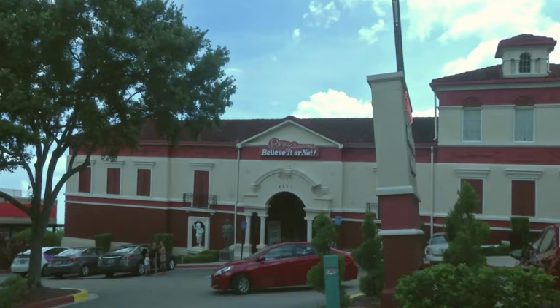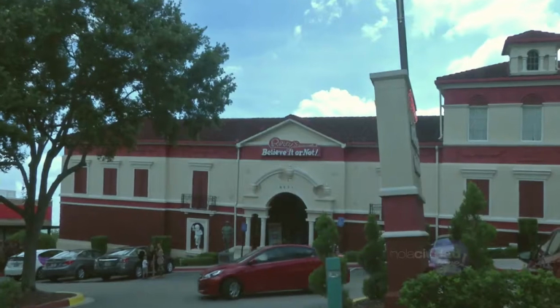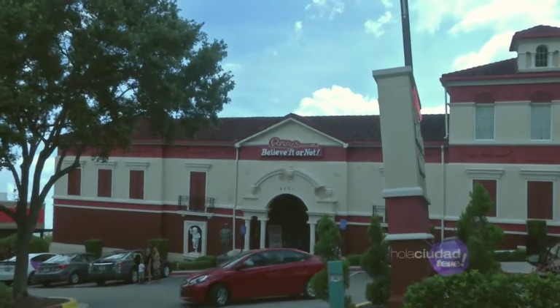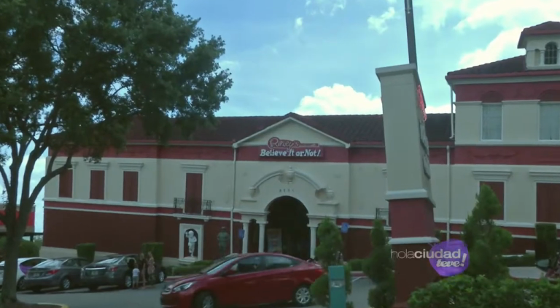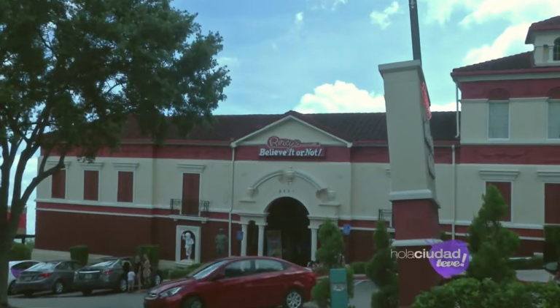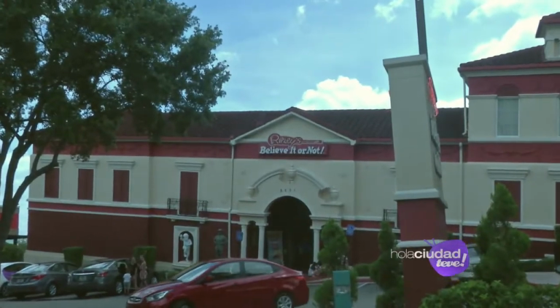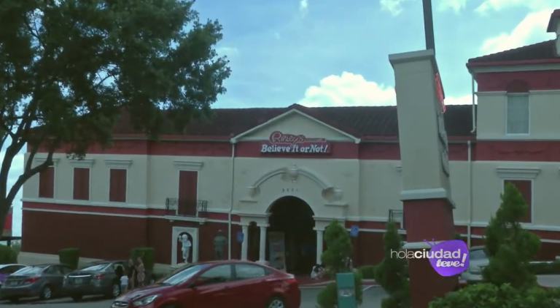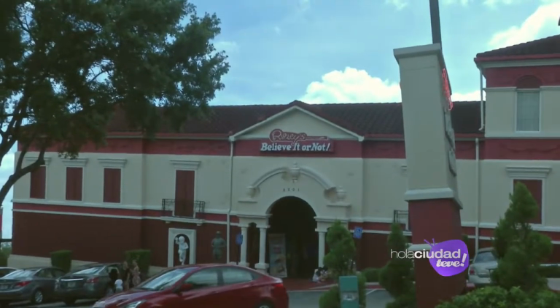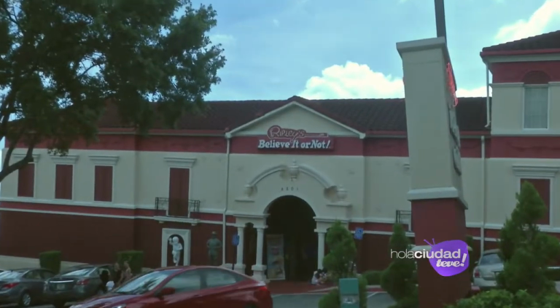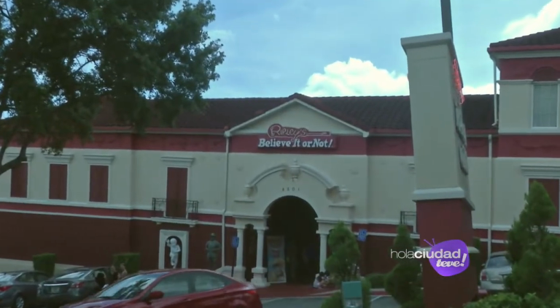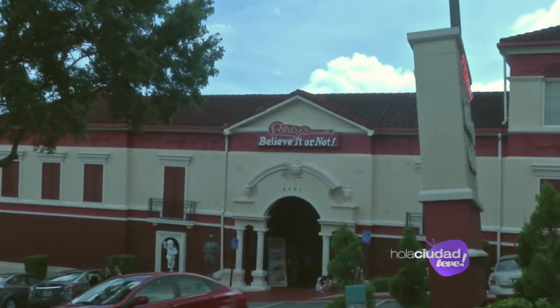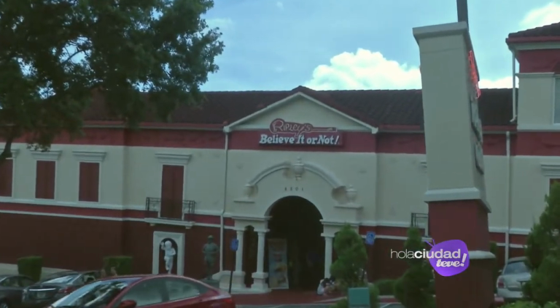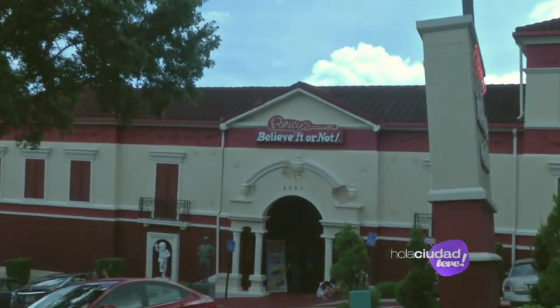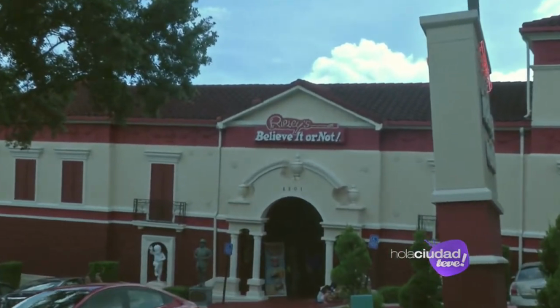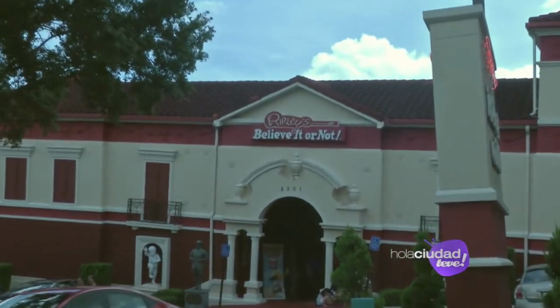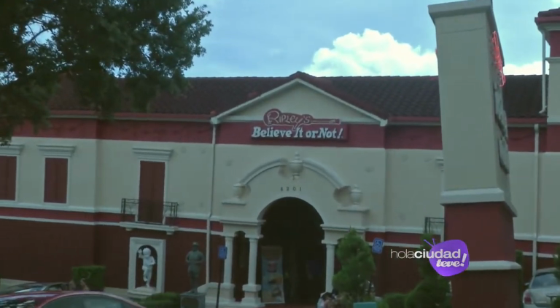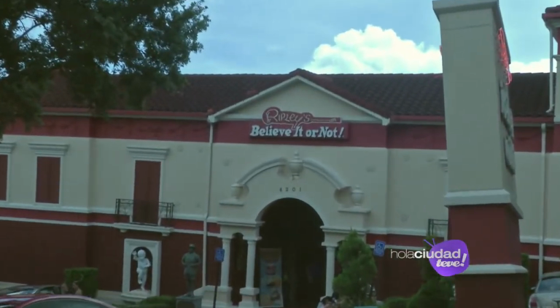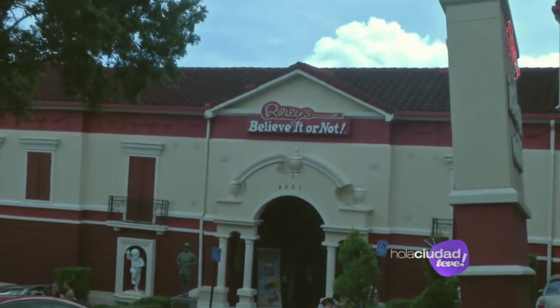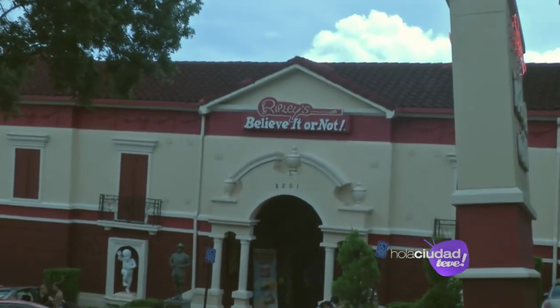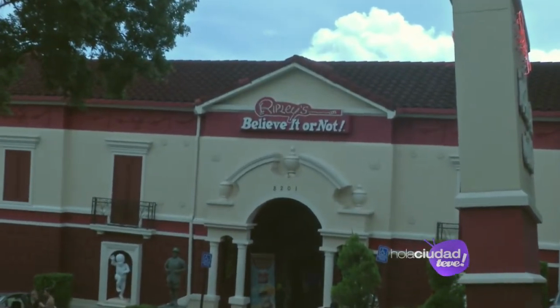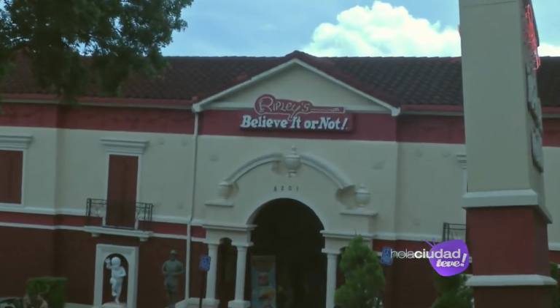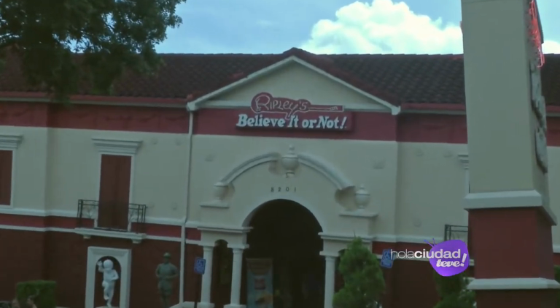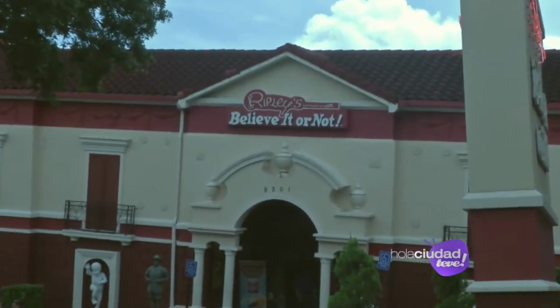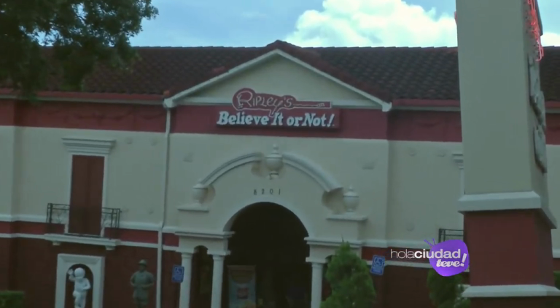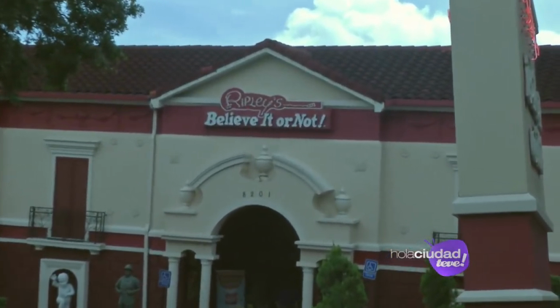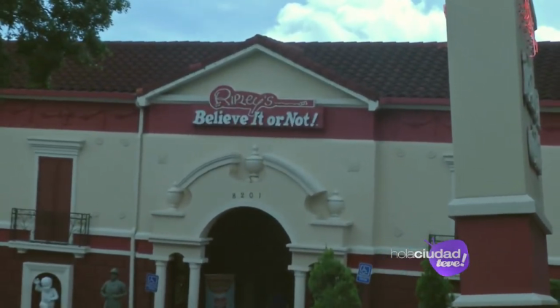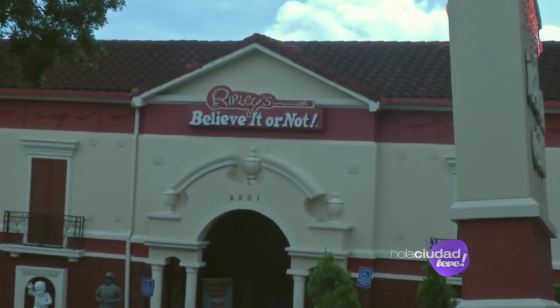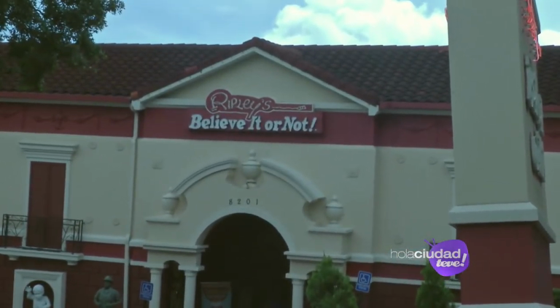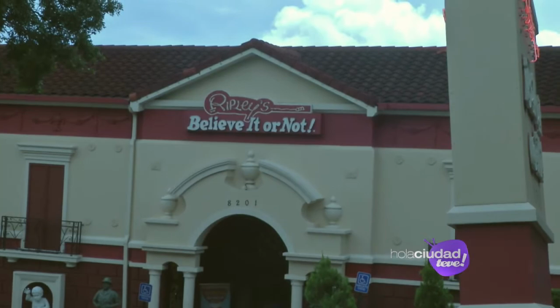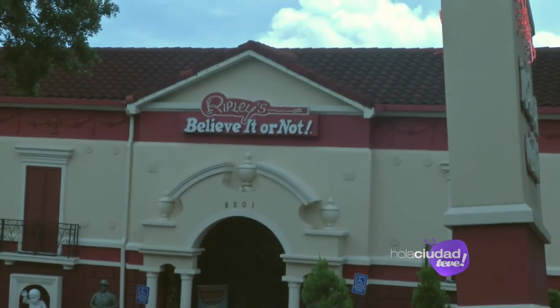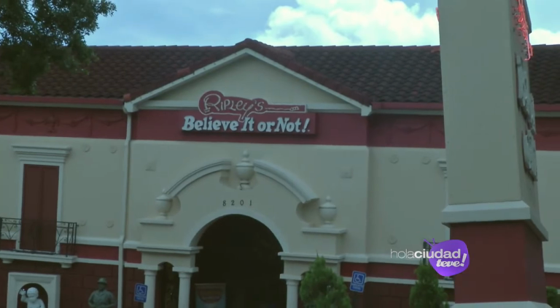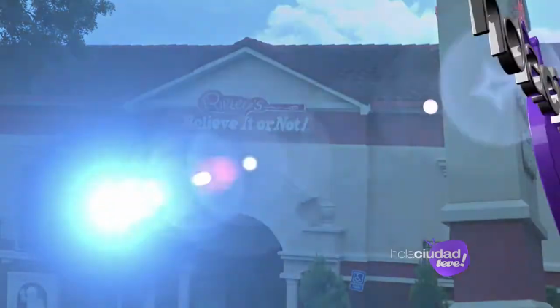Usted se preguntará qué hacen las cámaras de Hola Ciudad aquí en Ripley. Believe it or not, aquí estuvimos. Veamos.